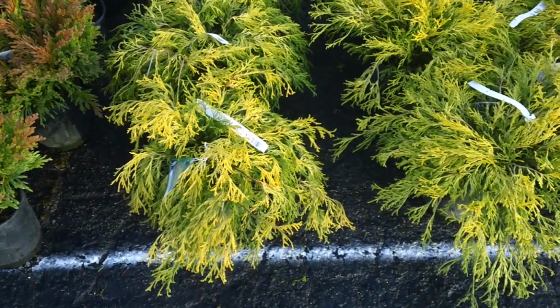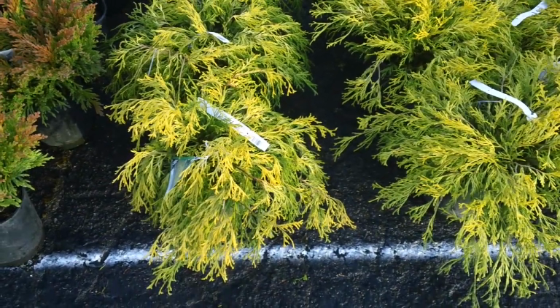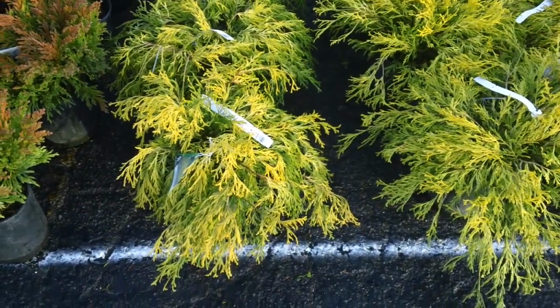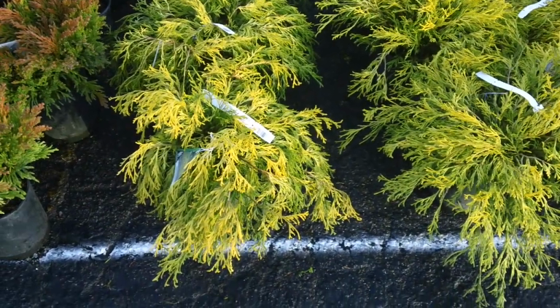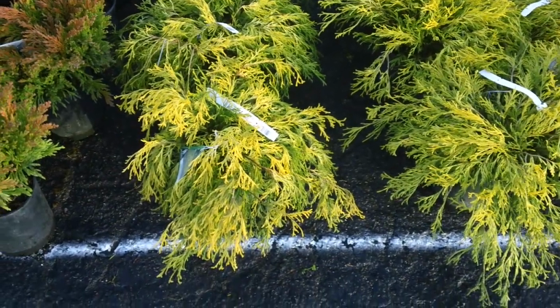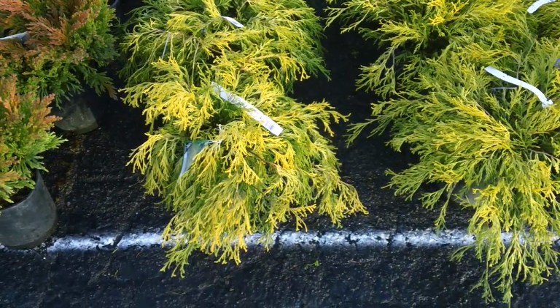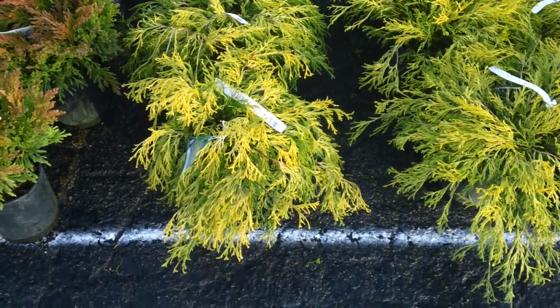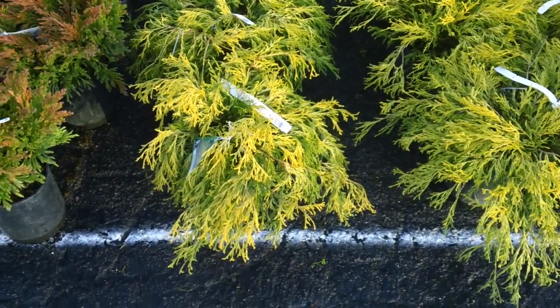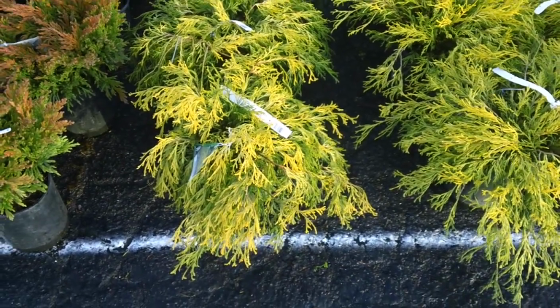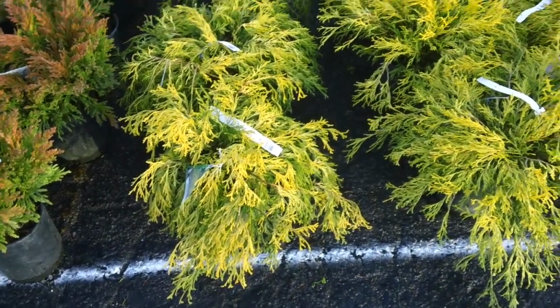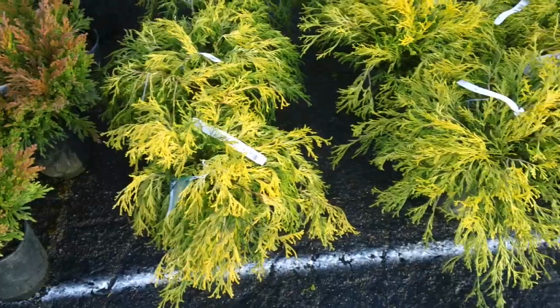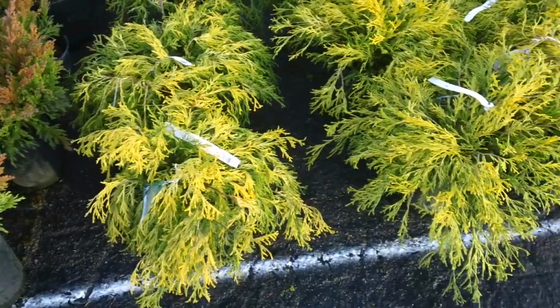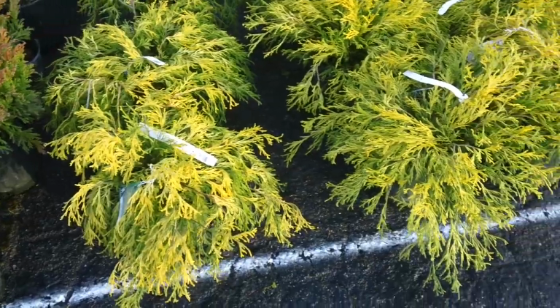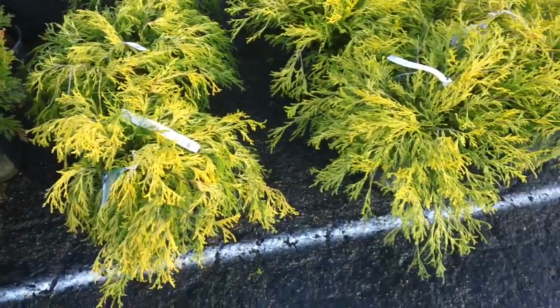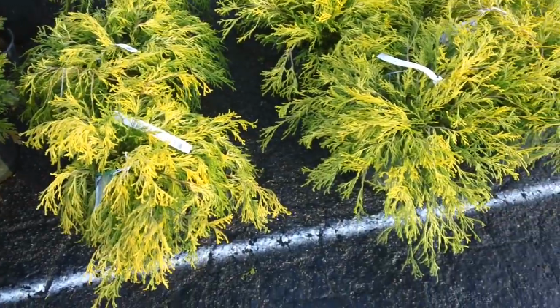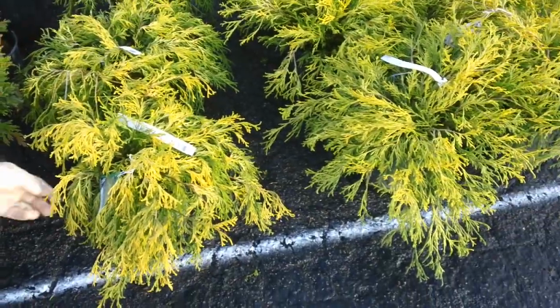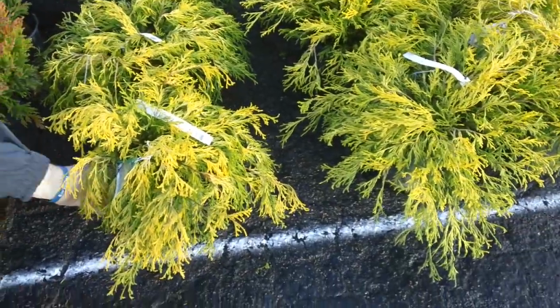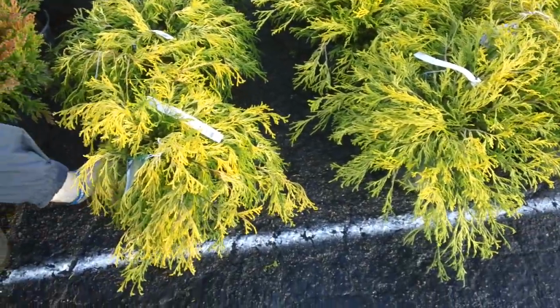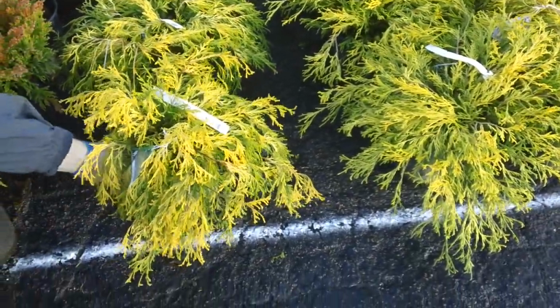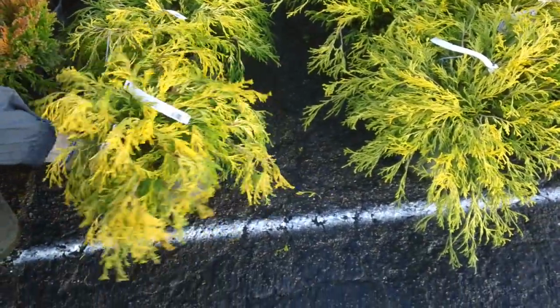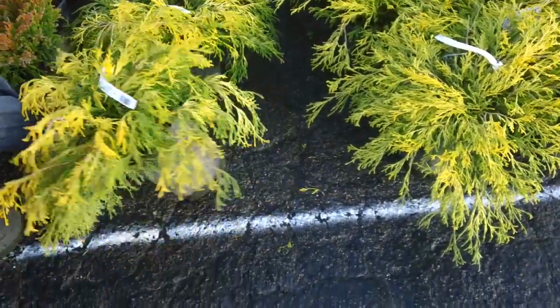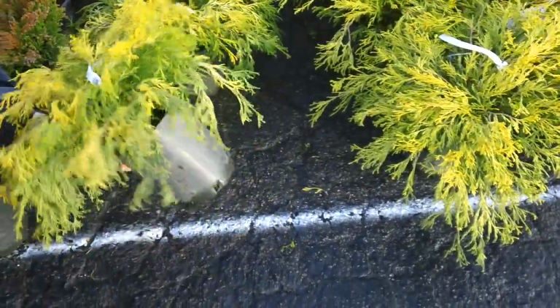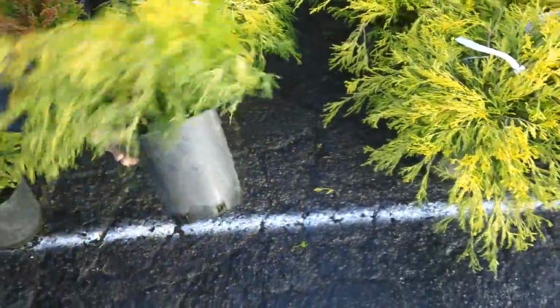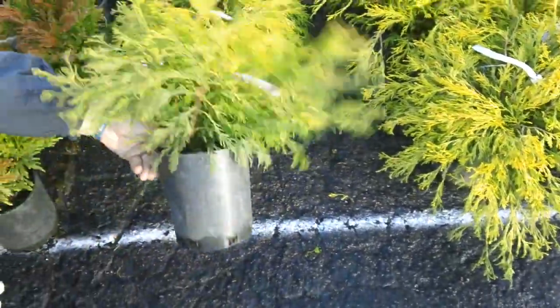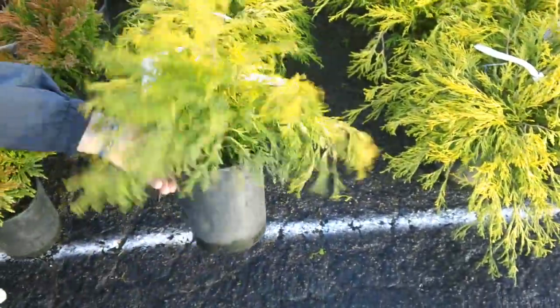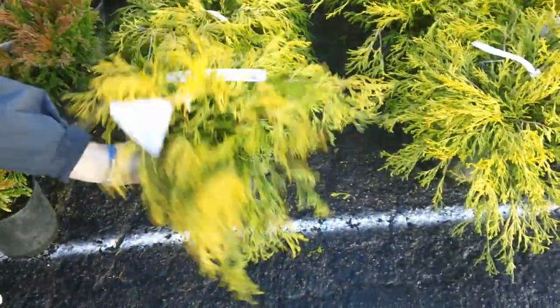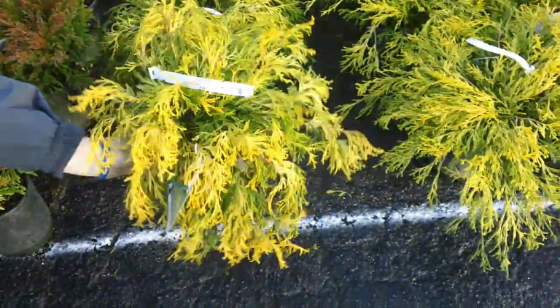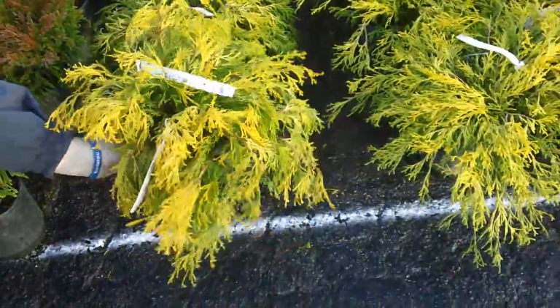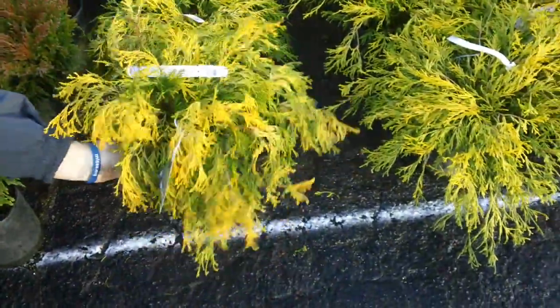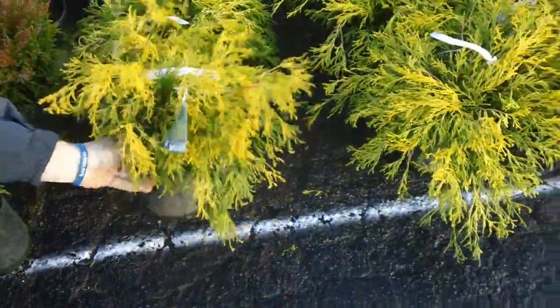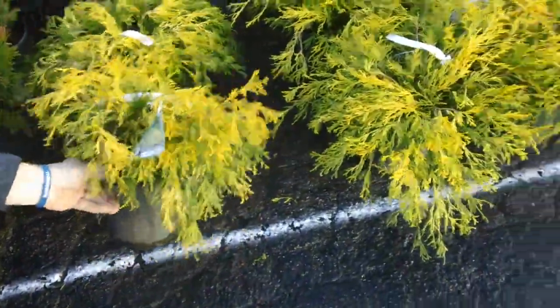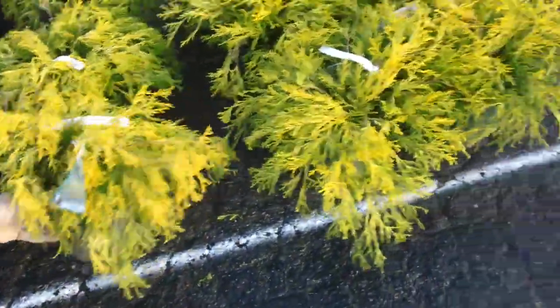Gold mop cypress — beautiful one-gallon plants there, thick and full, great color.